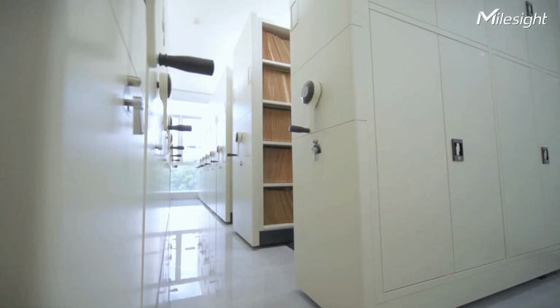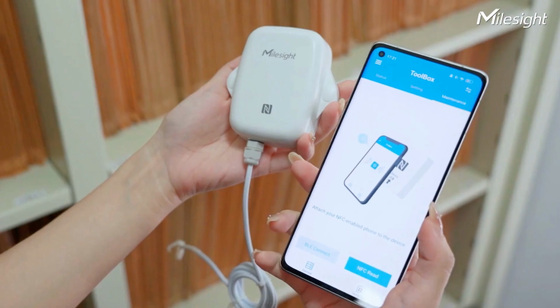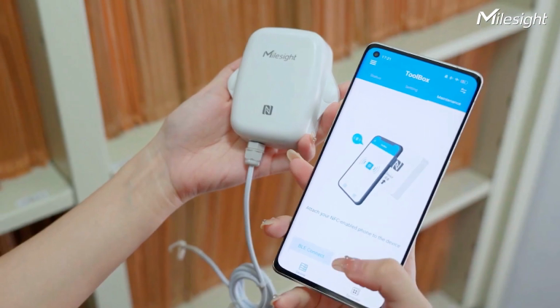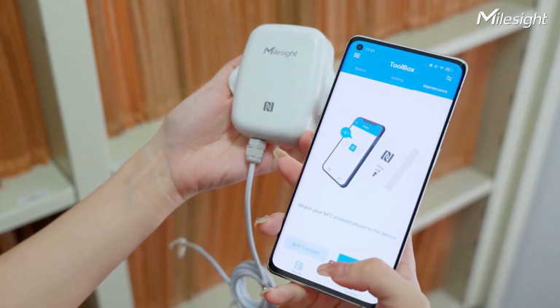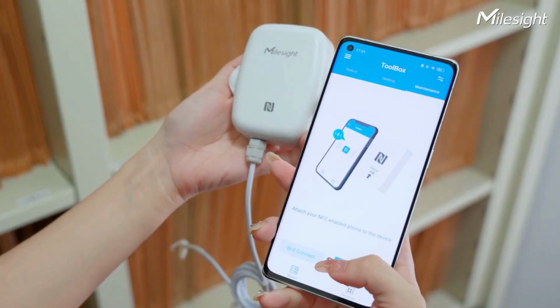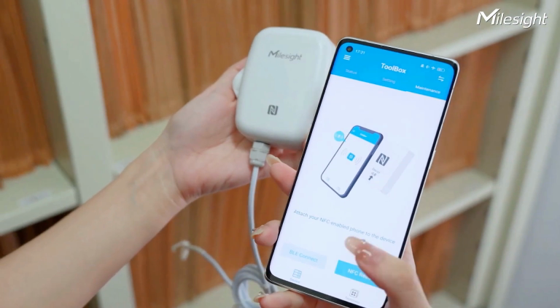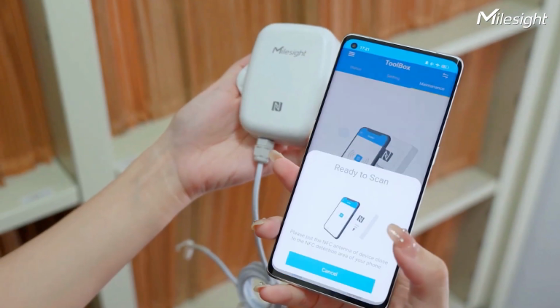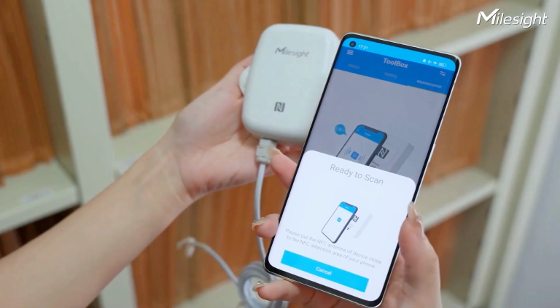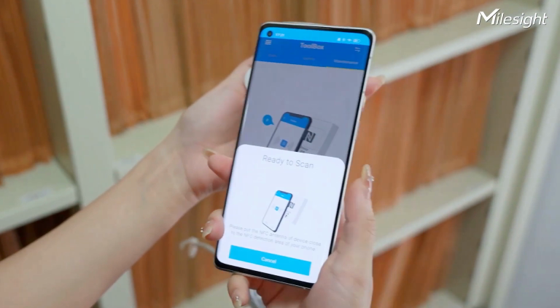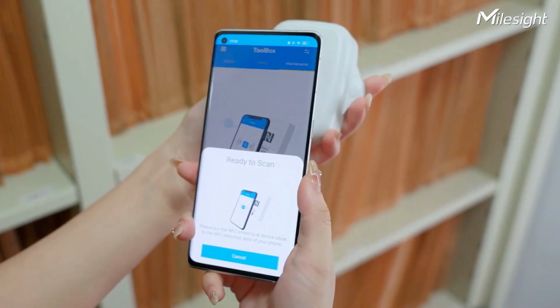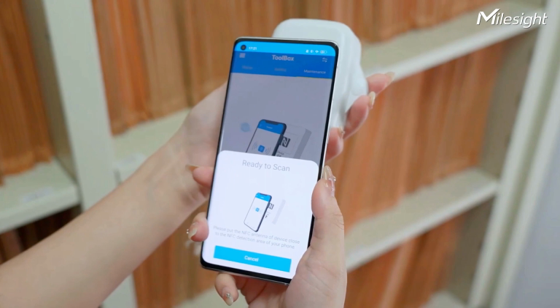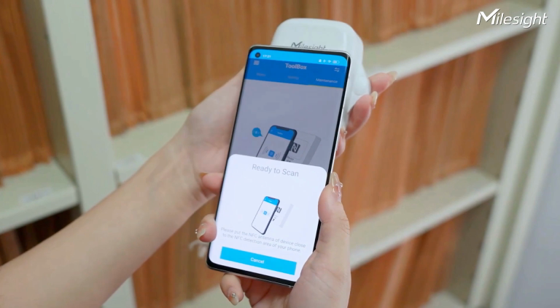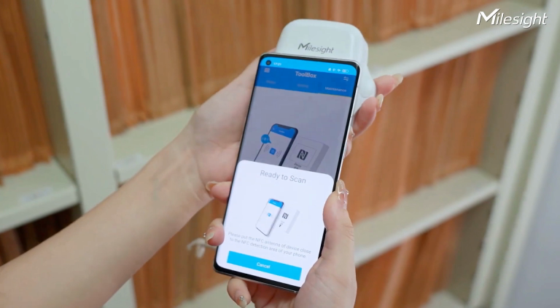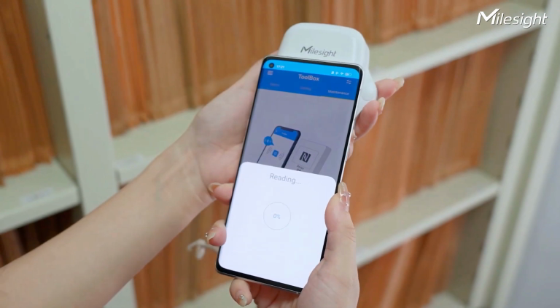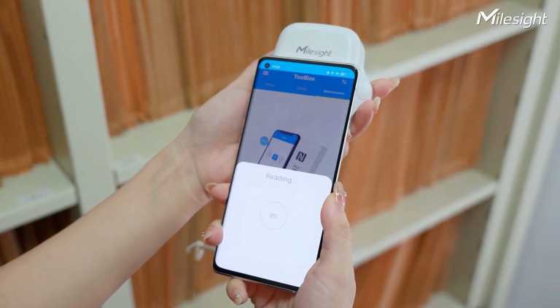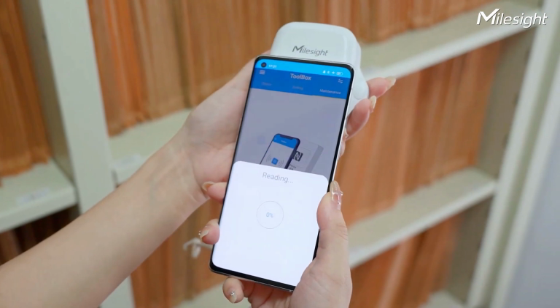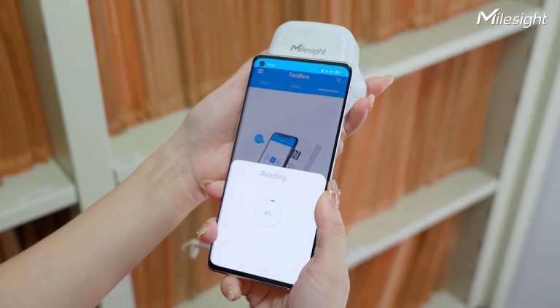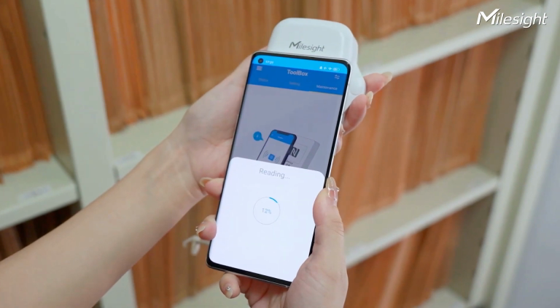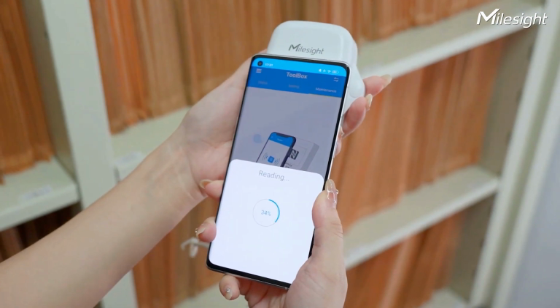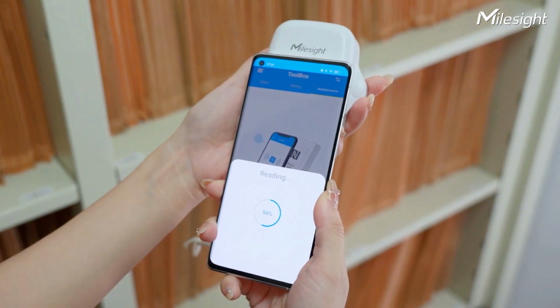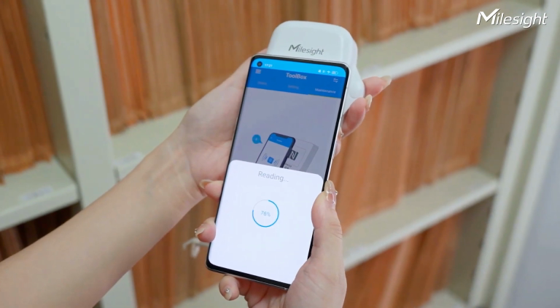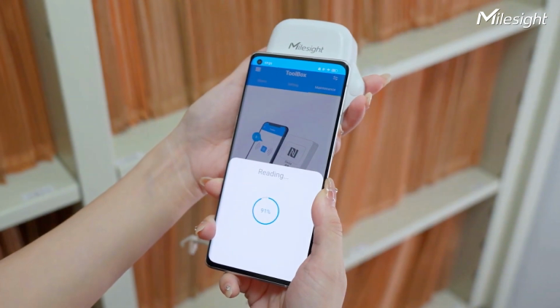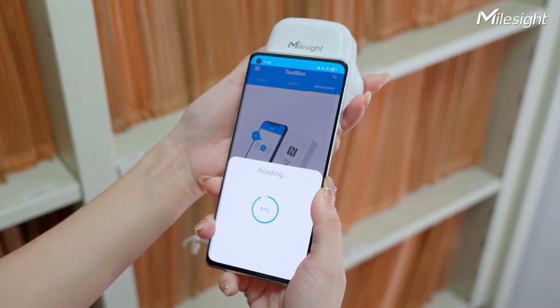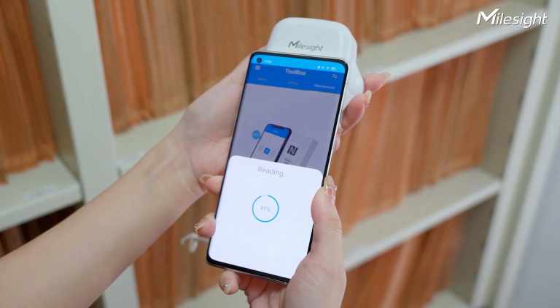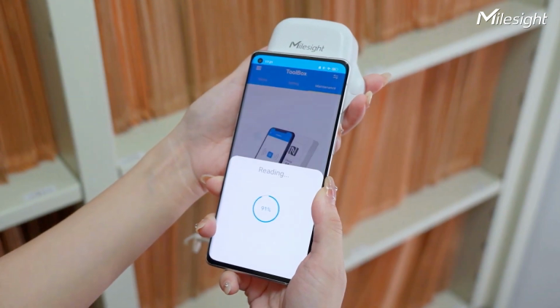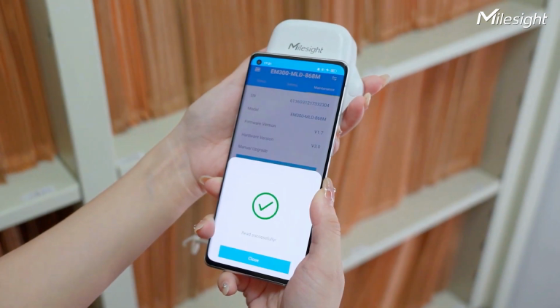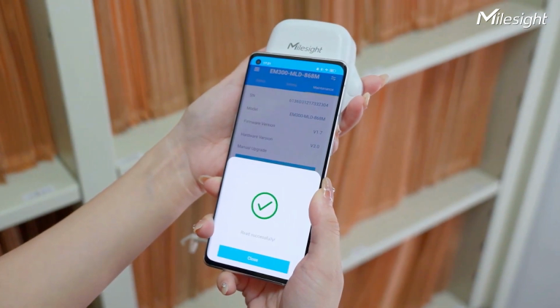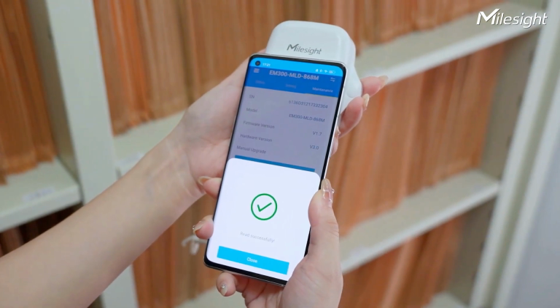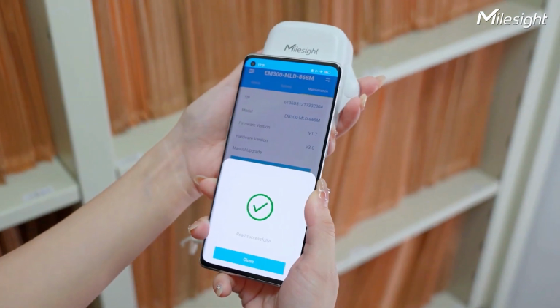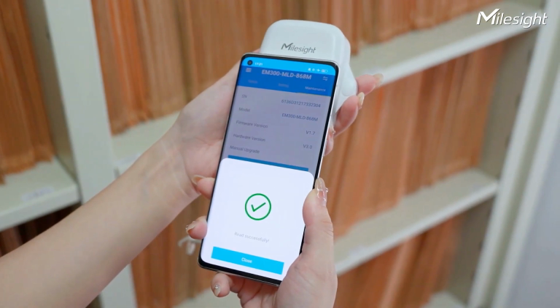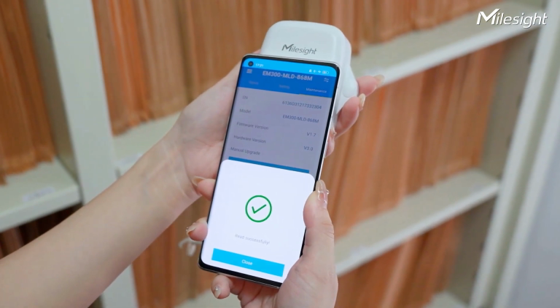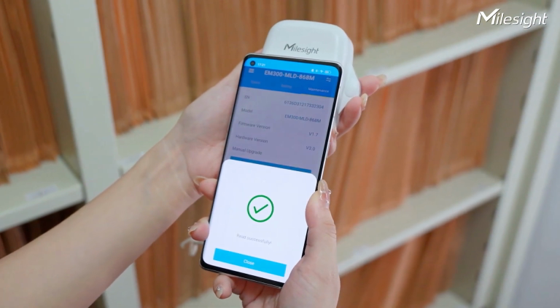It also supports NFC for quick and easy configuration, enhancing user convenience.